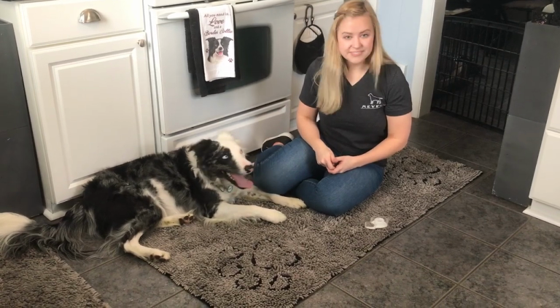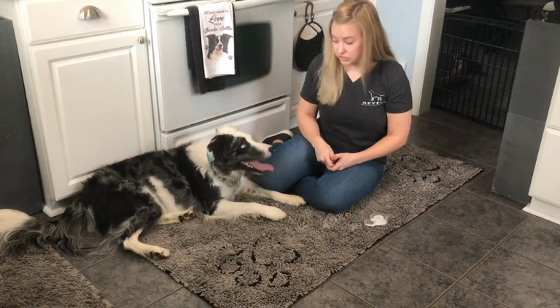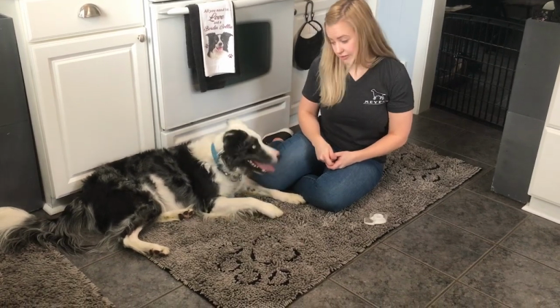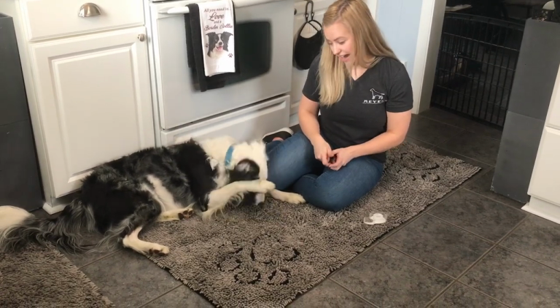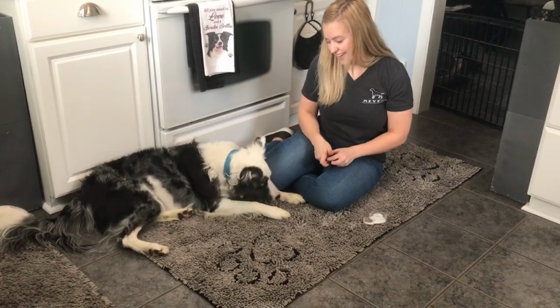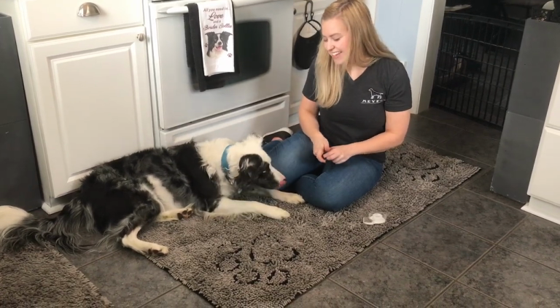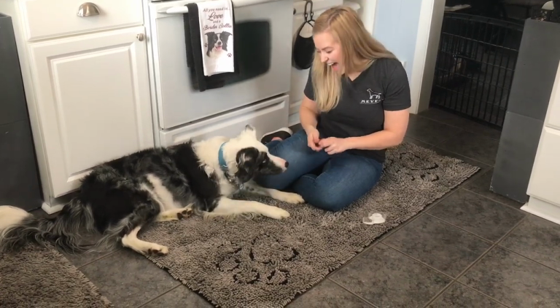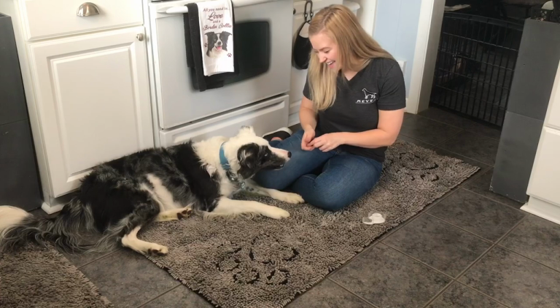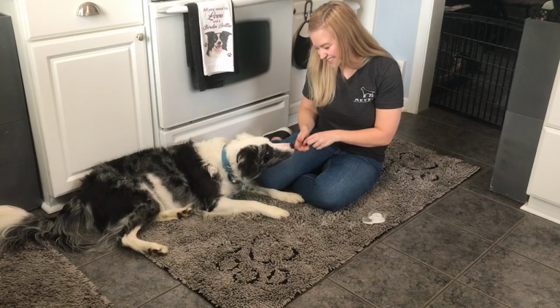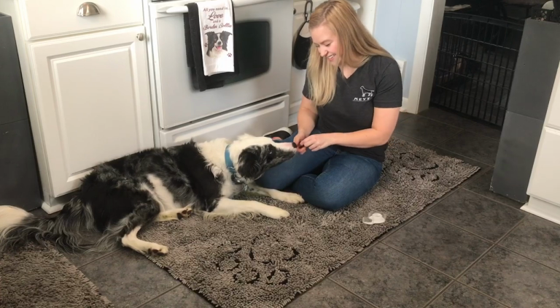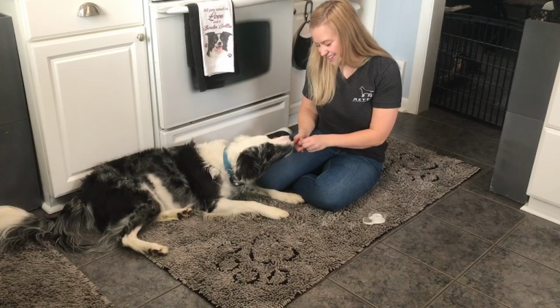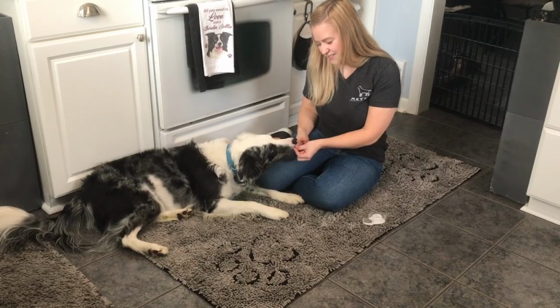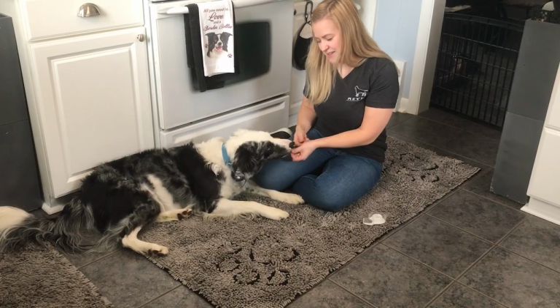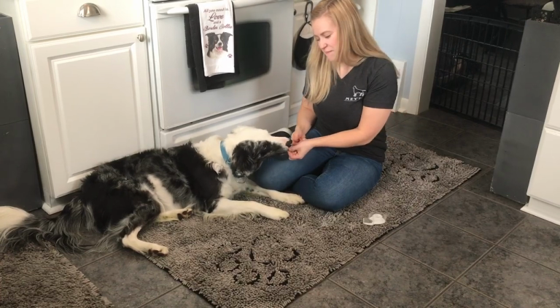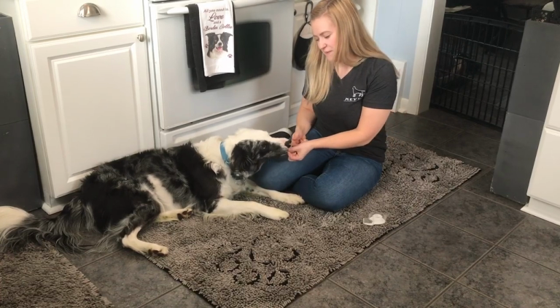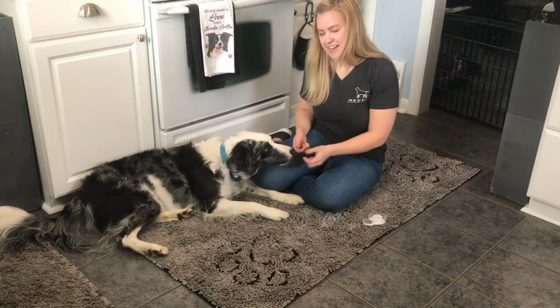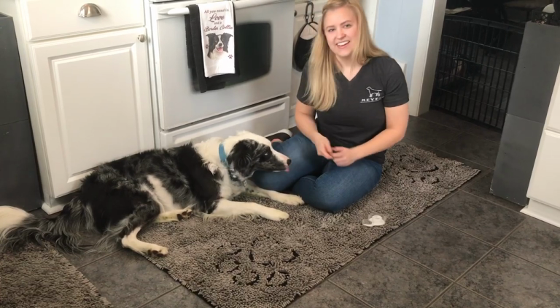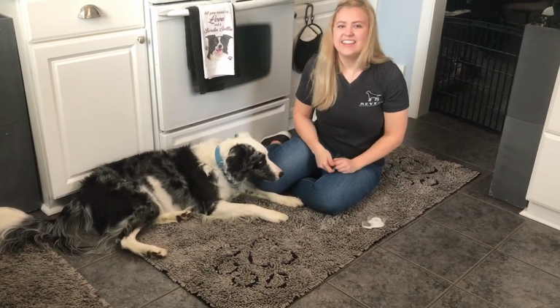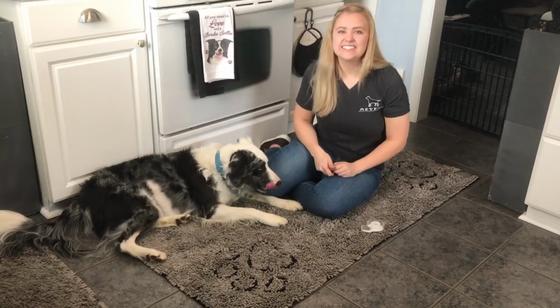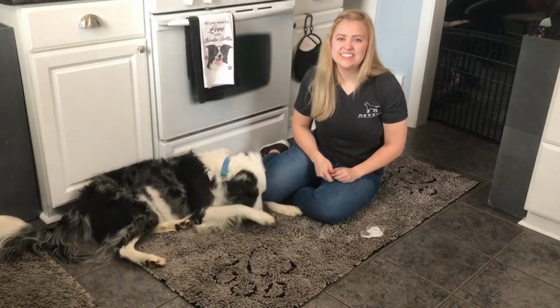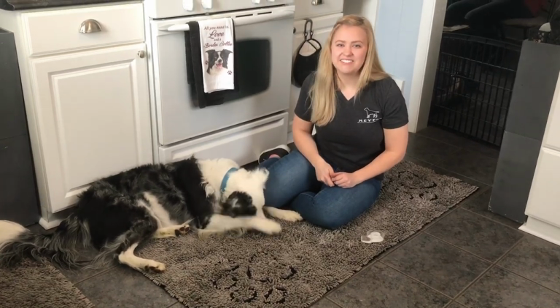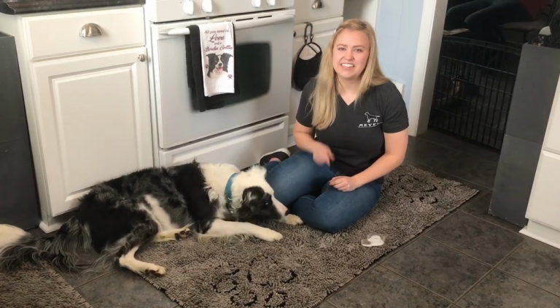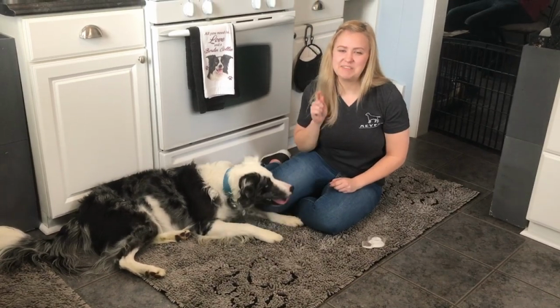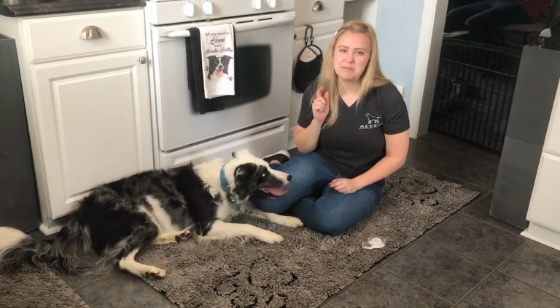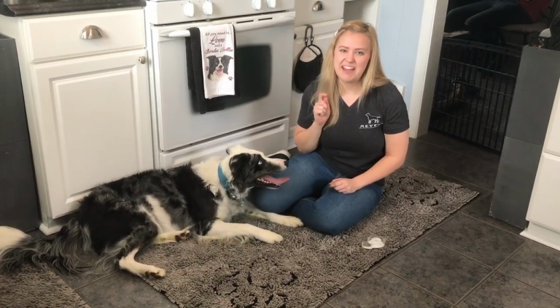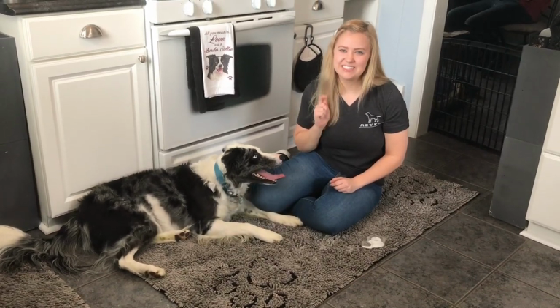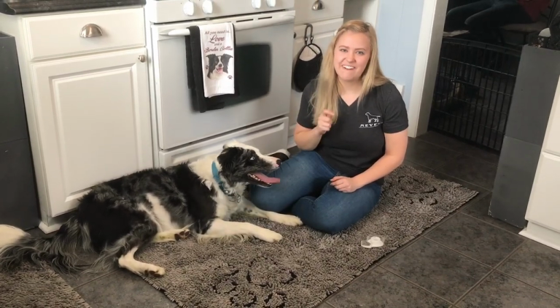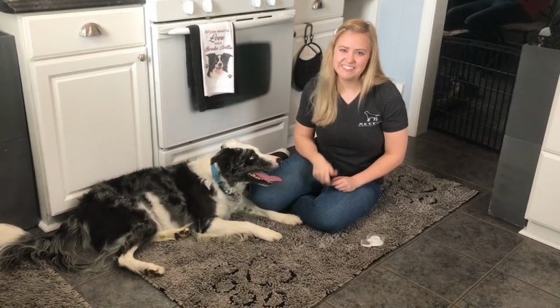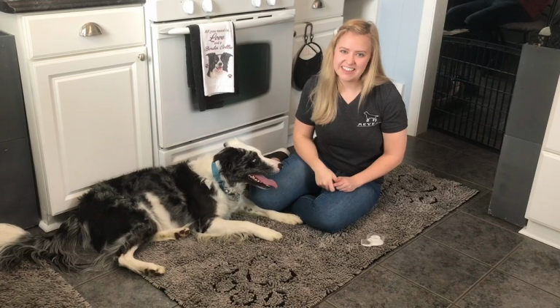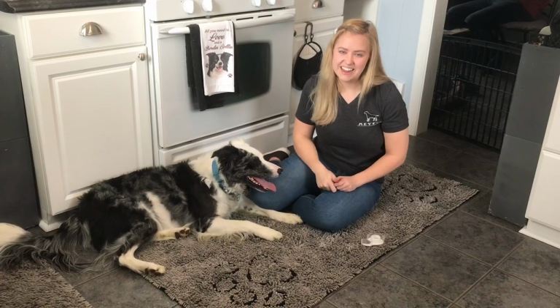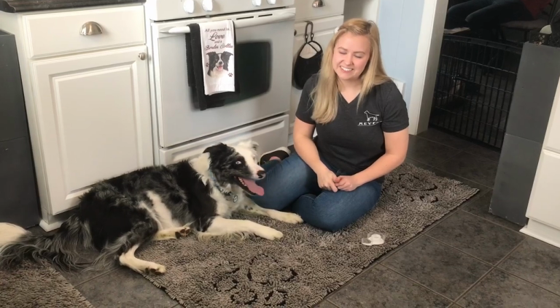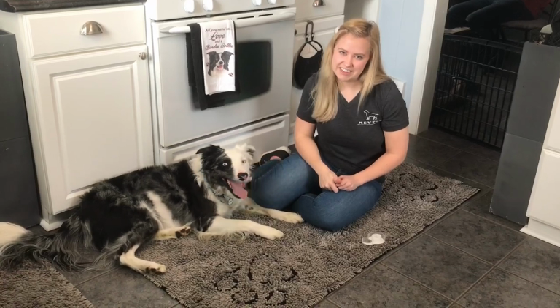Surge, Are You Shy? Yes, good boy. Thanks so much everybody and we will be back tomorrow with another trick.